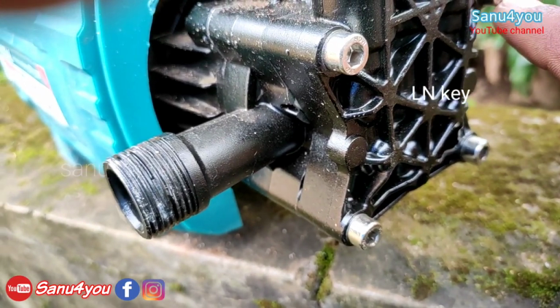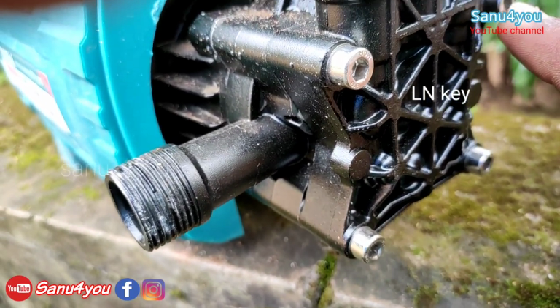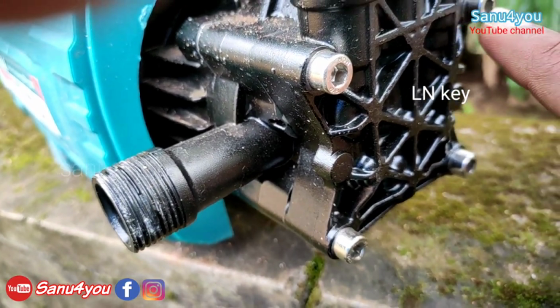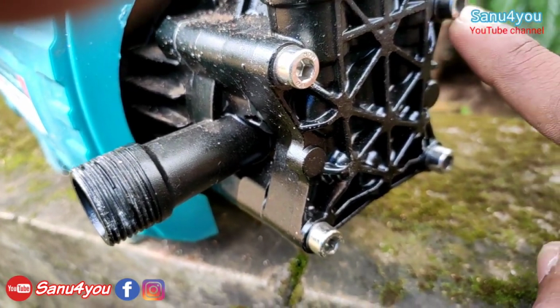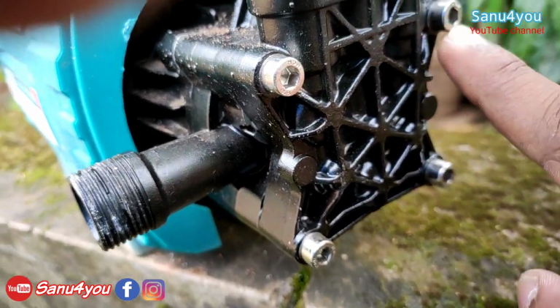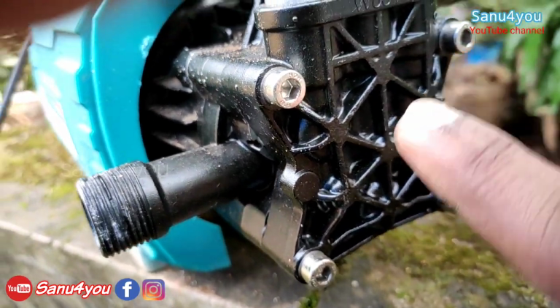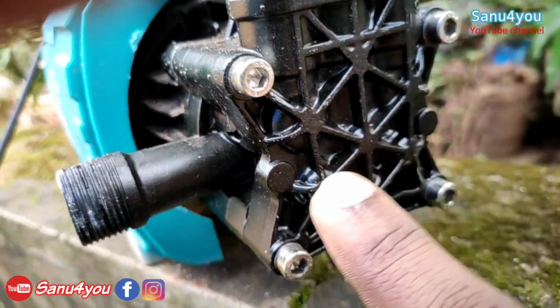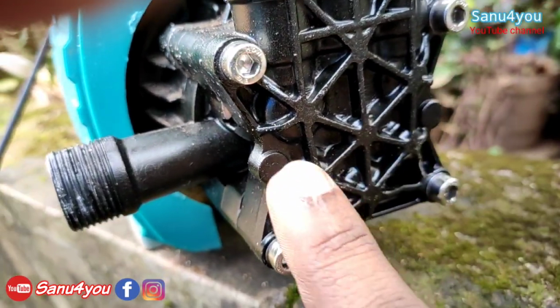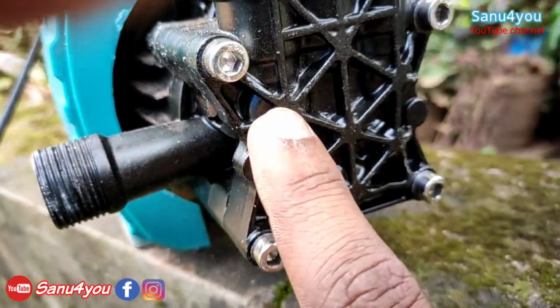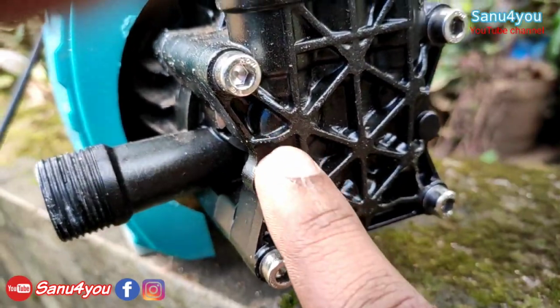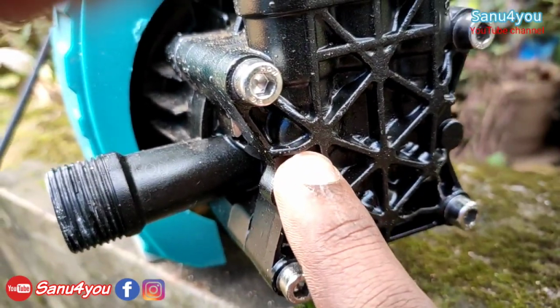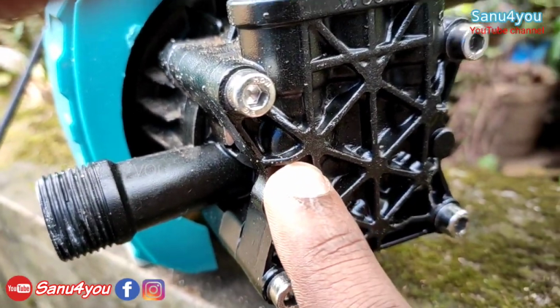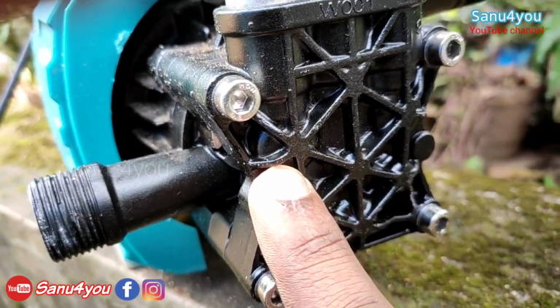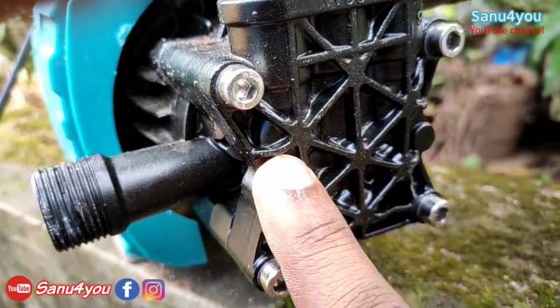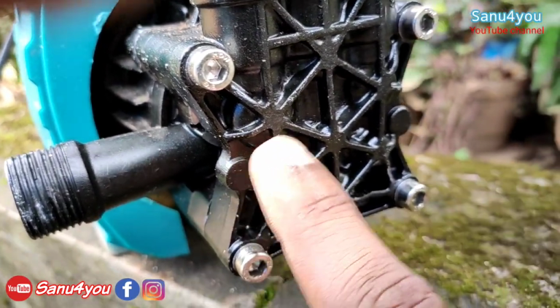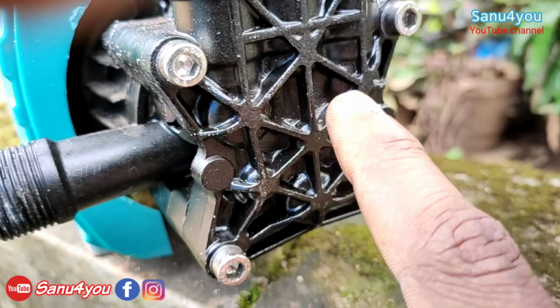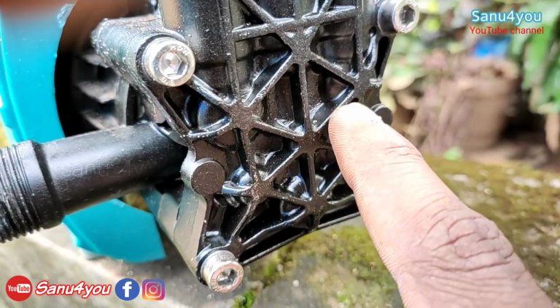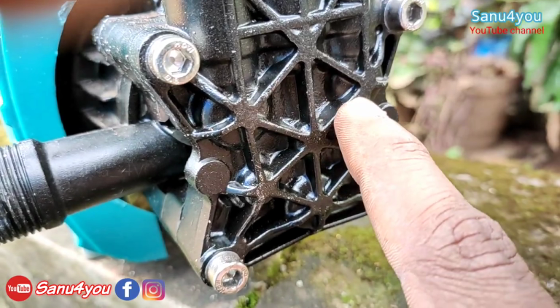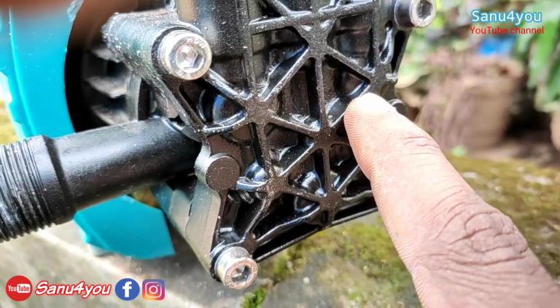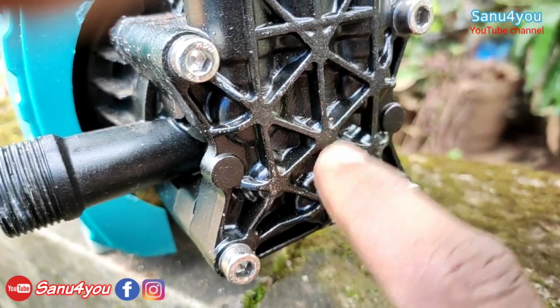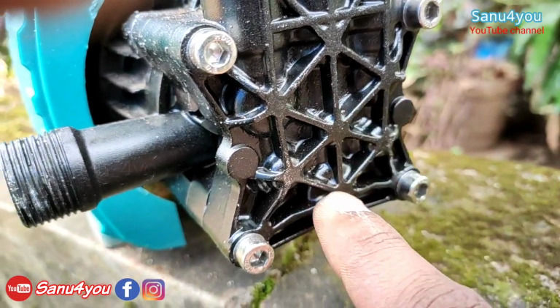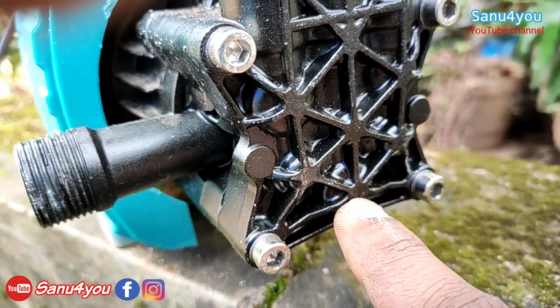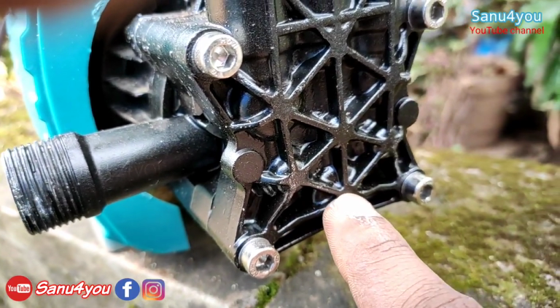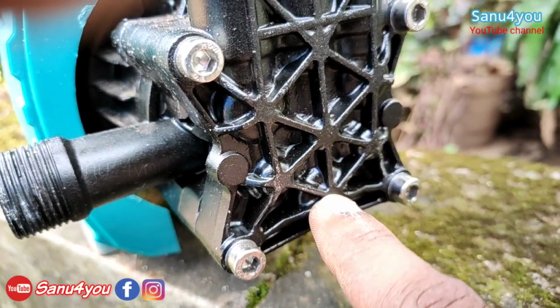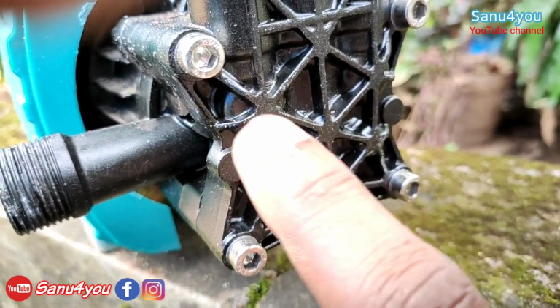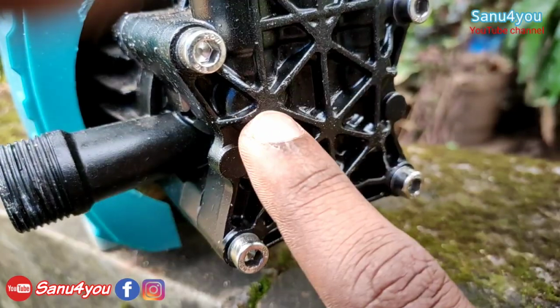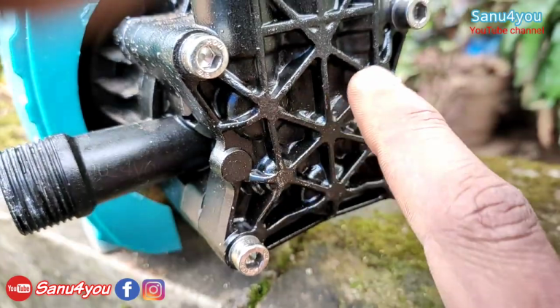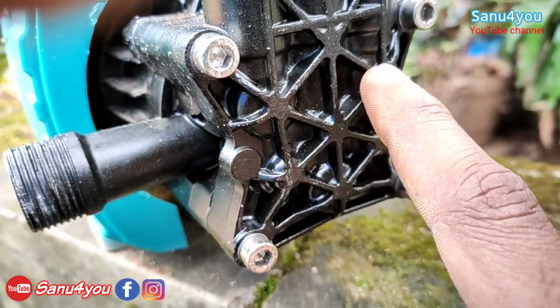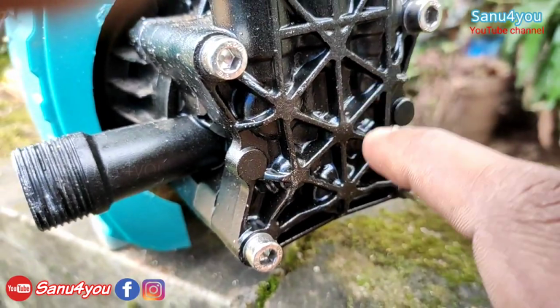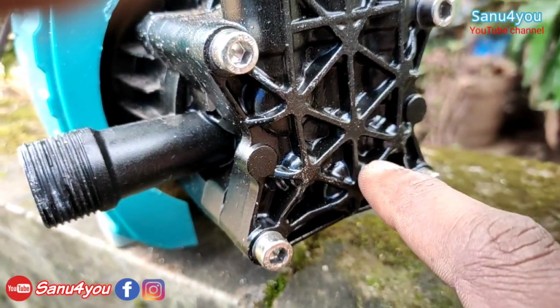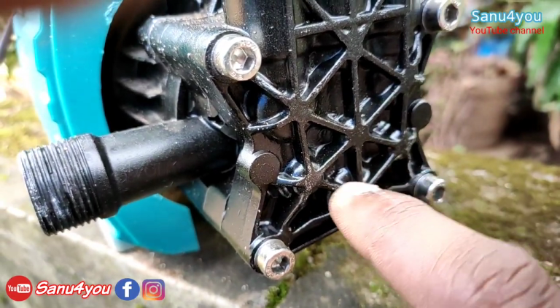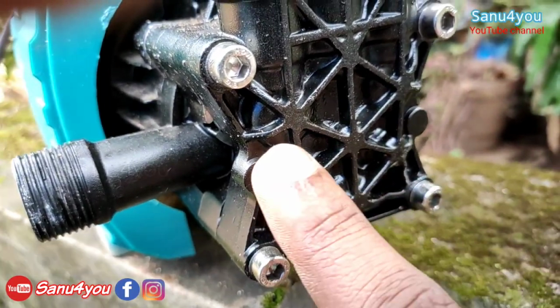We have a piston section here. We have three pistons.